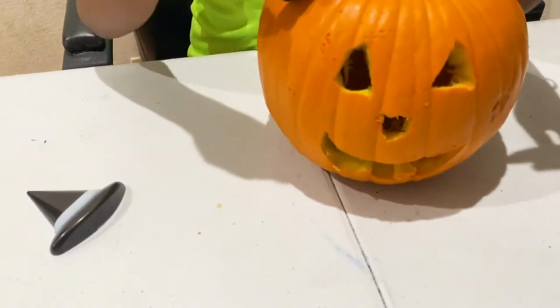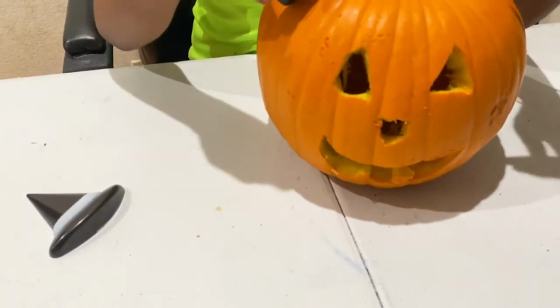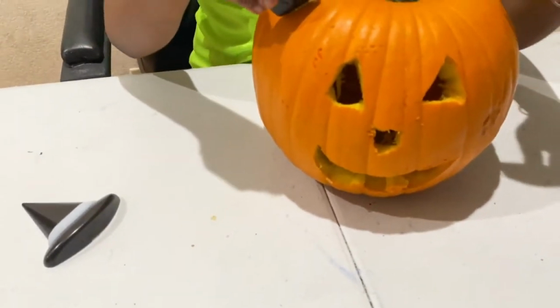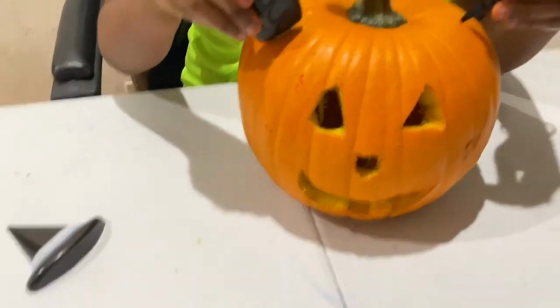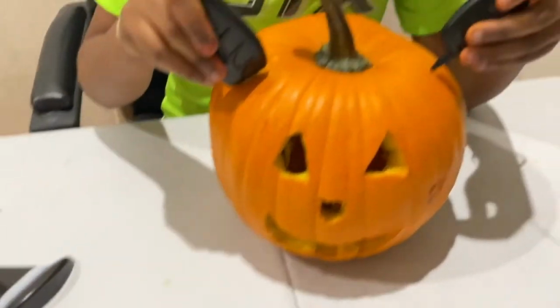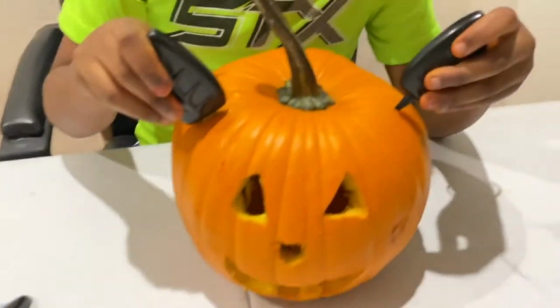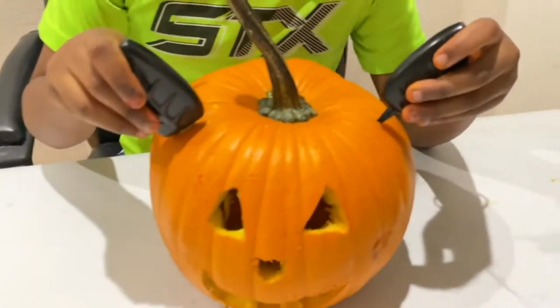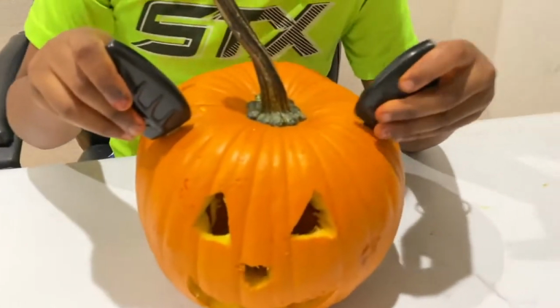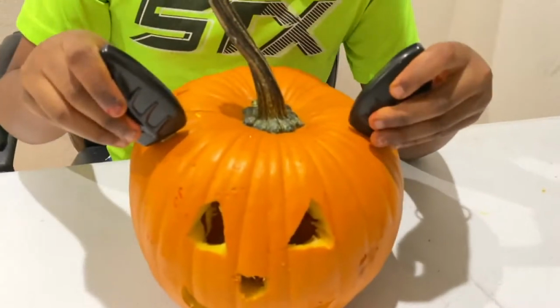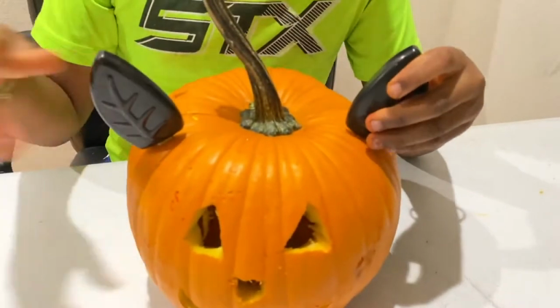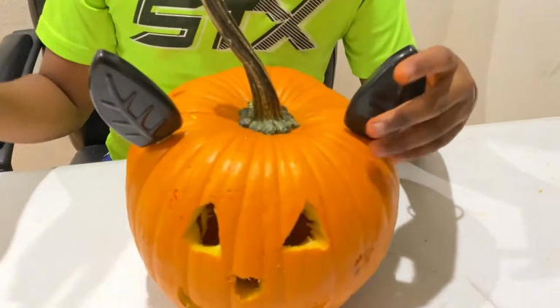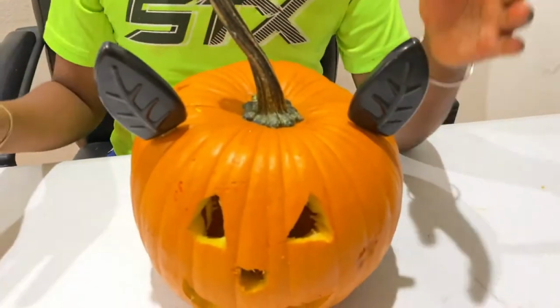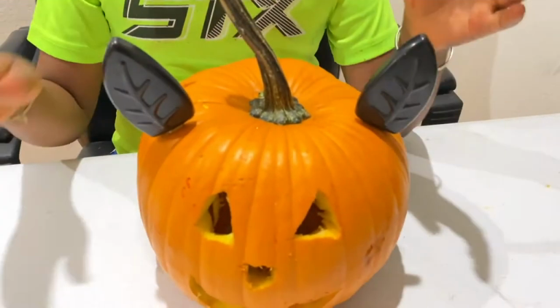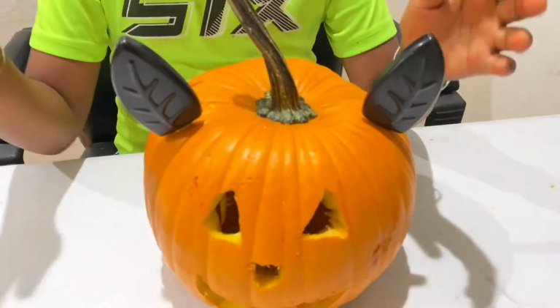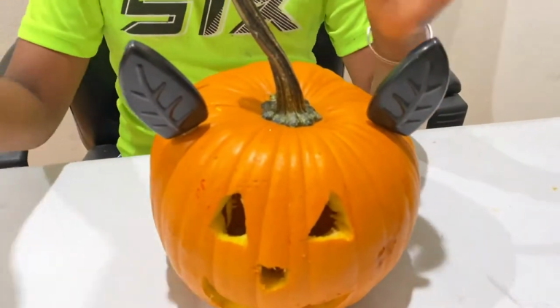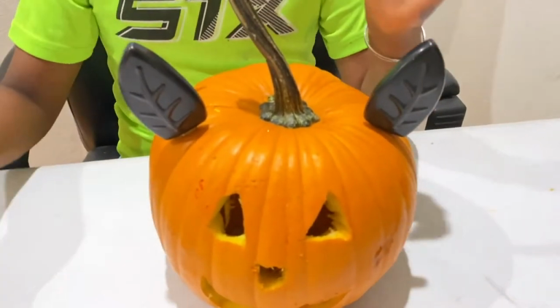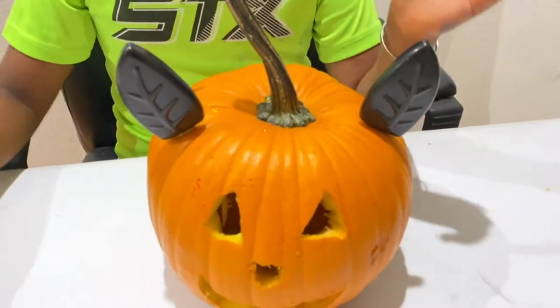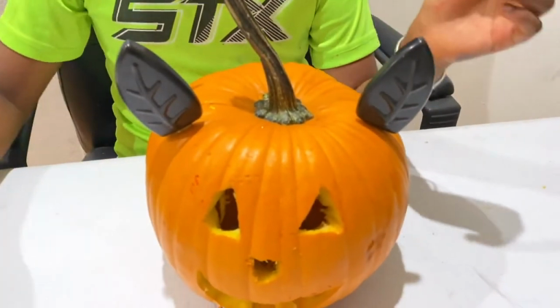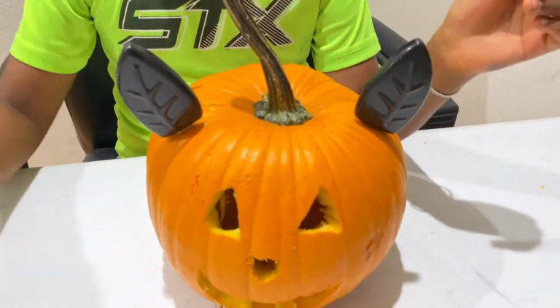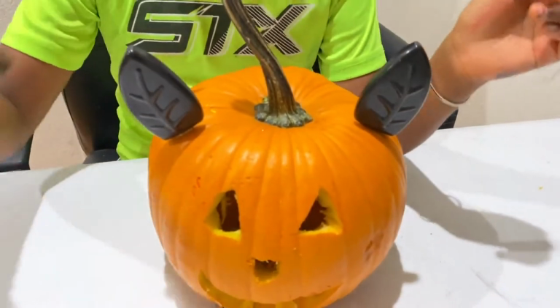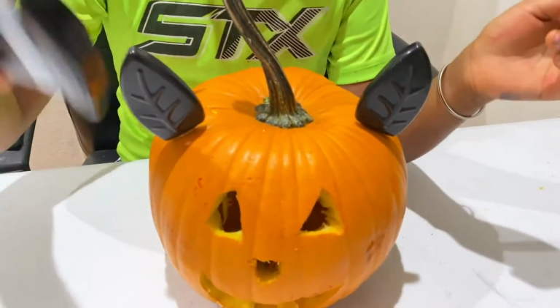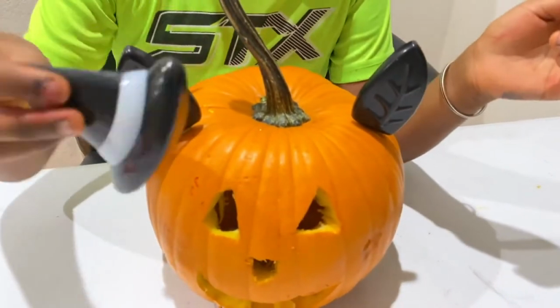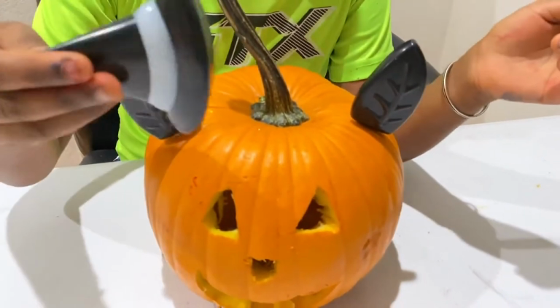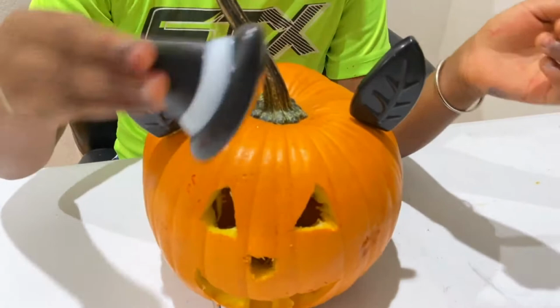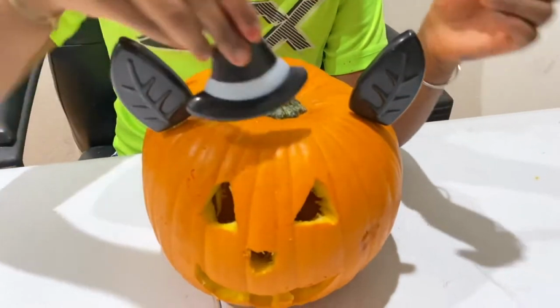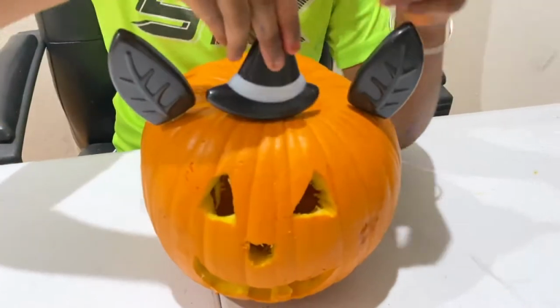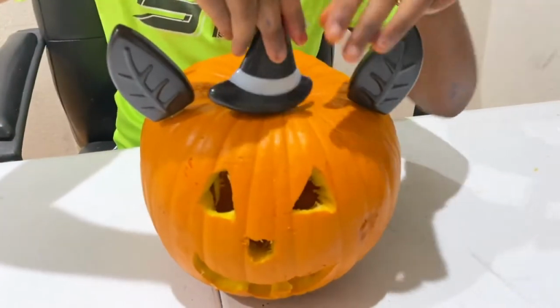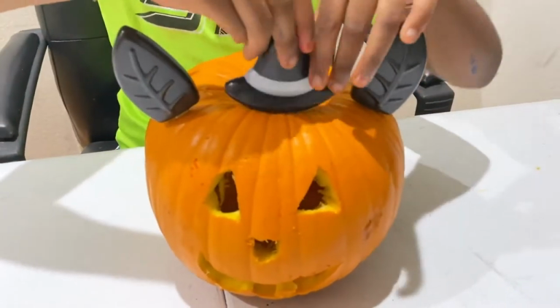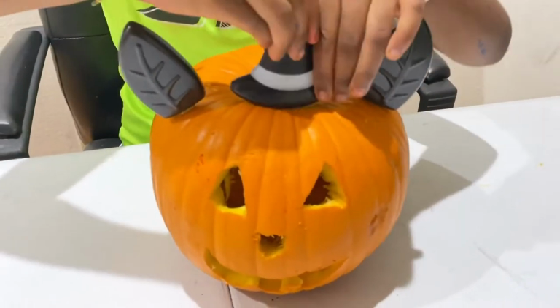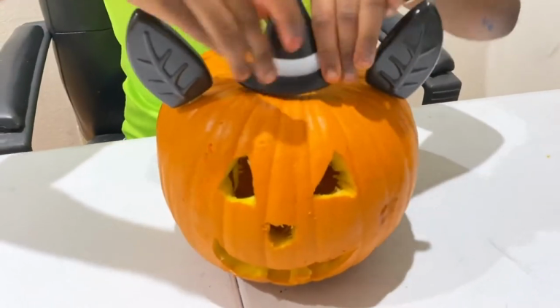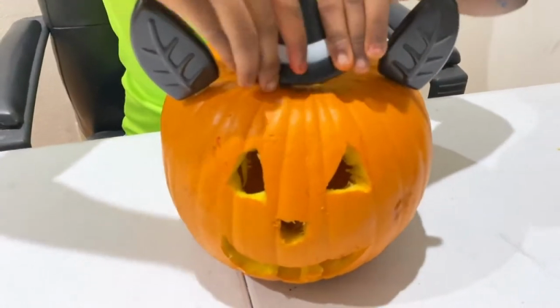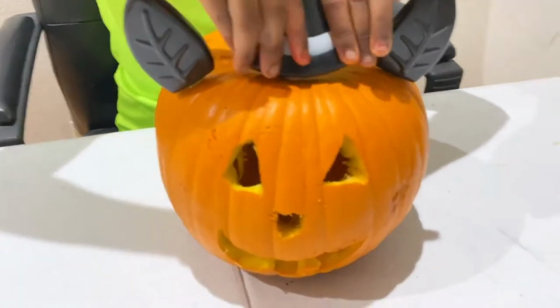So I need to slip these ears in, like that. And then I can put the witch hat on. It doesn't have a poker, so I have to work with that.